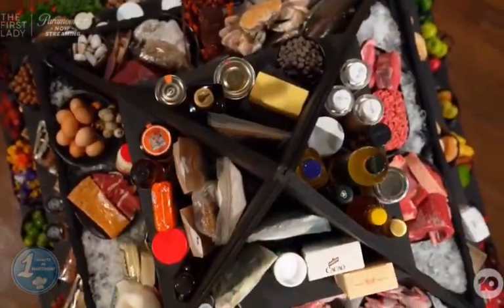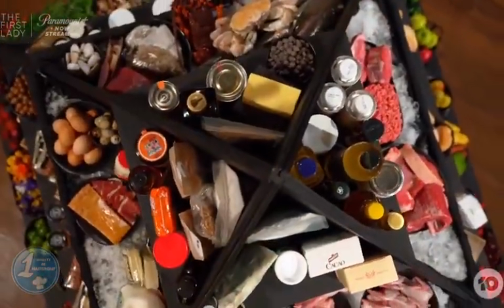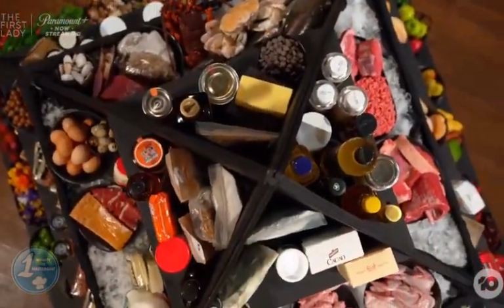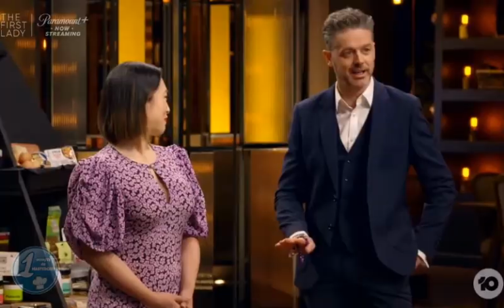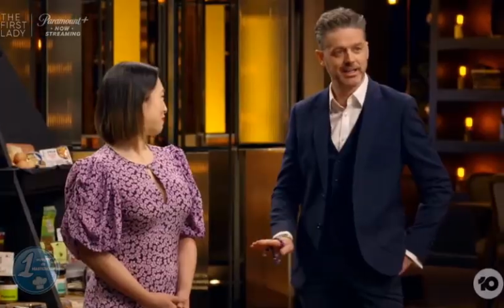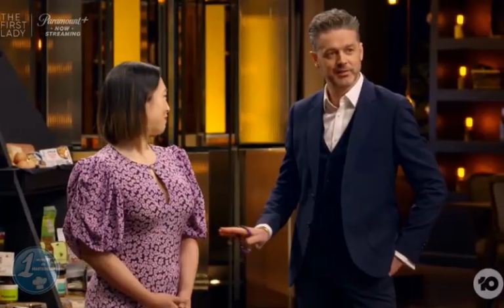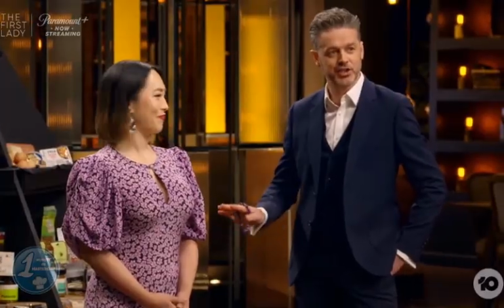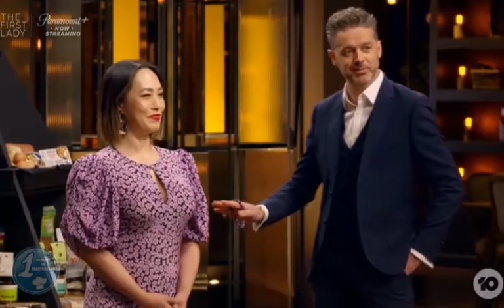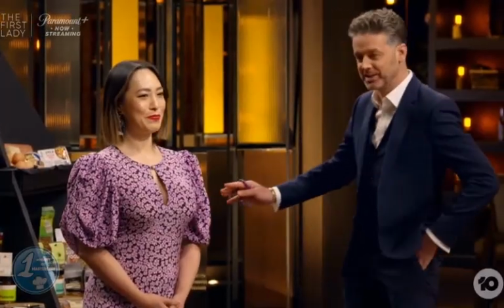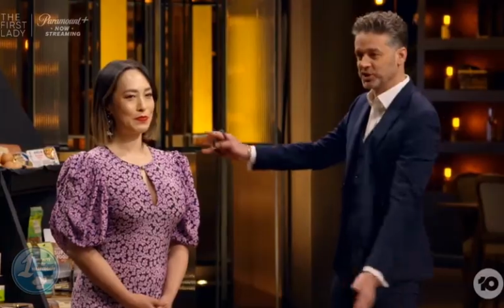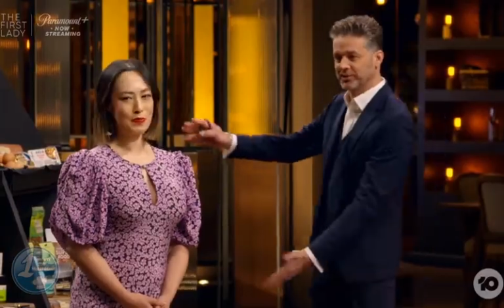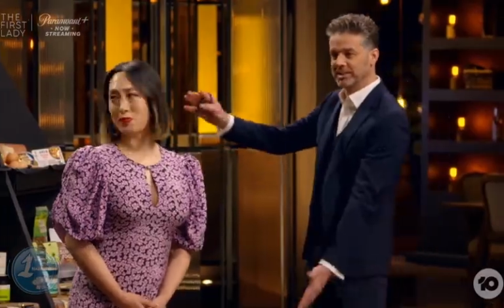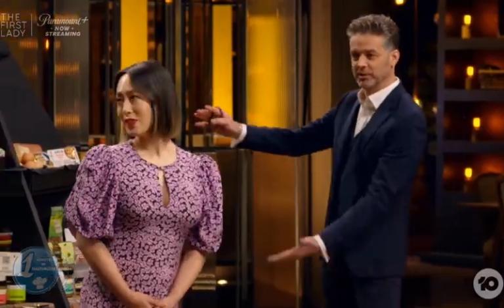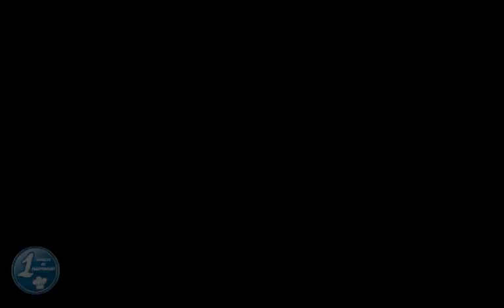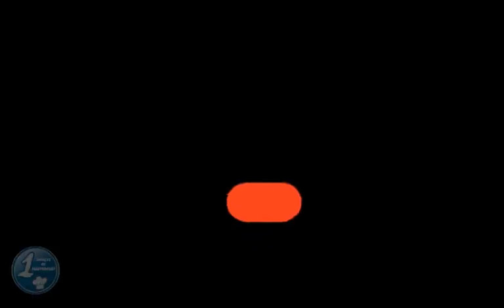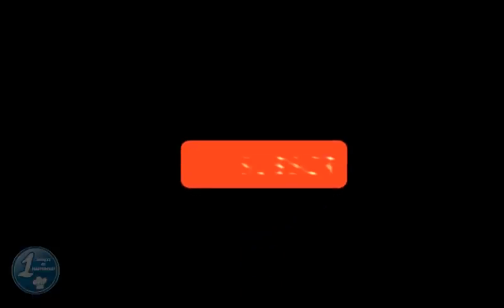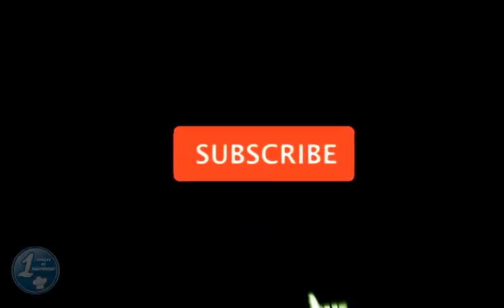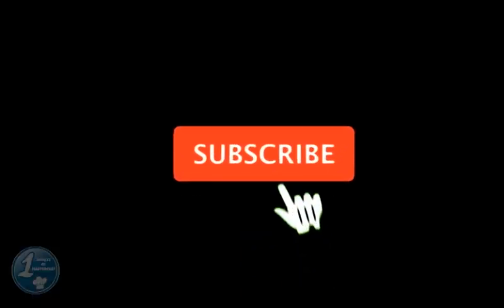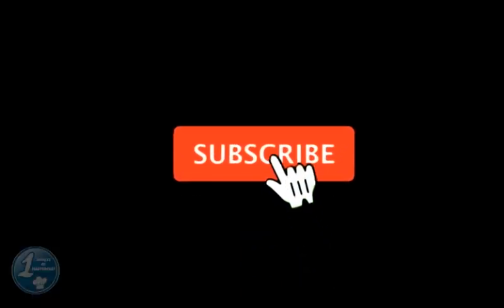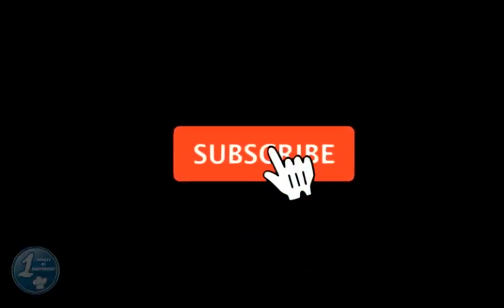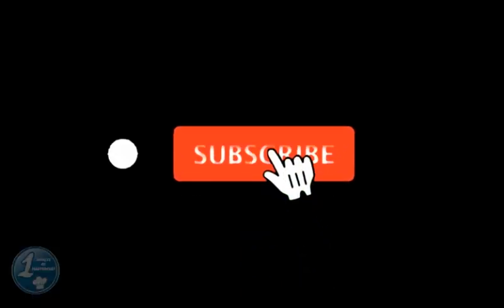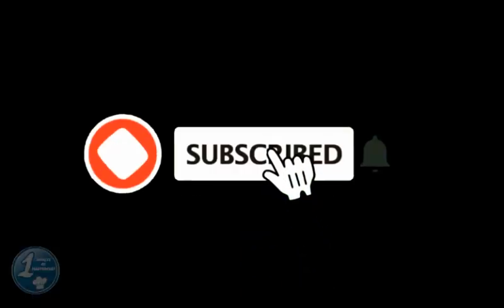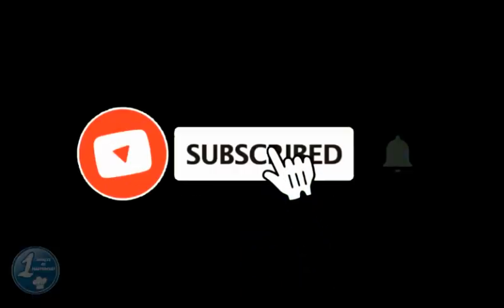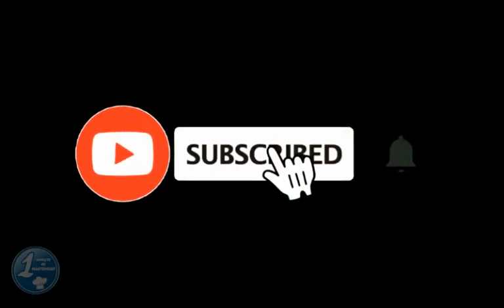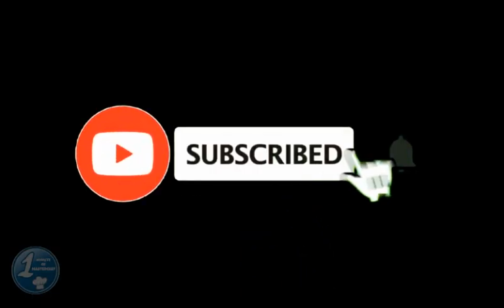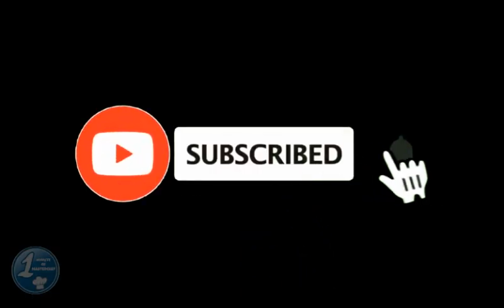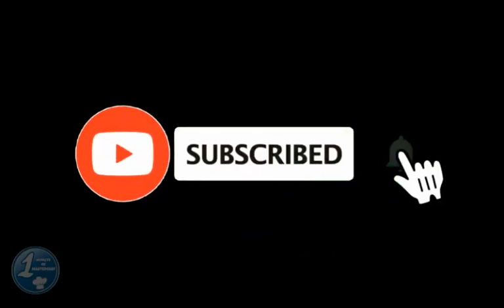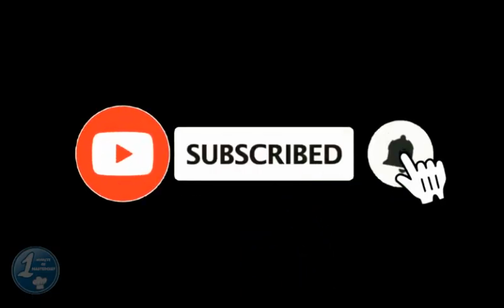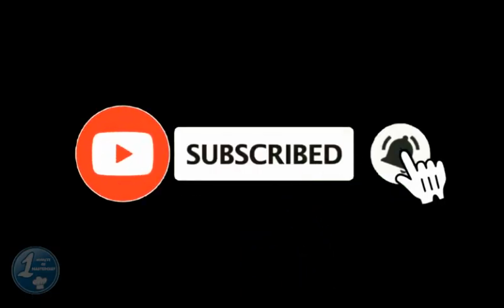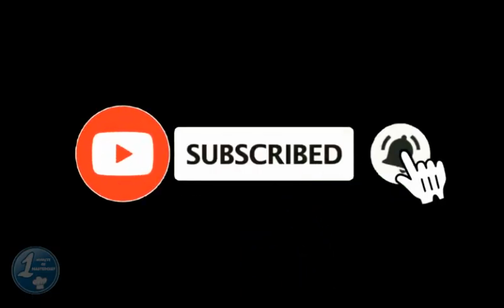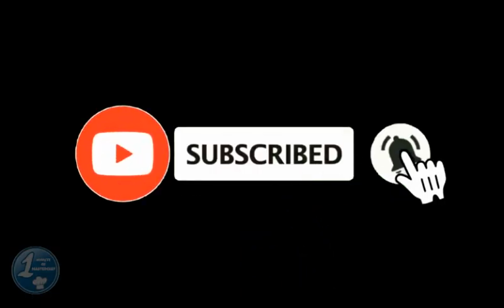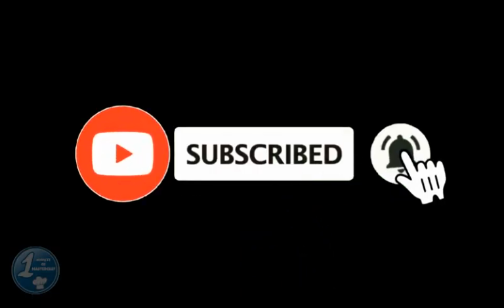Don't forget to subscribe to this channel!